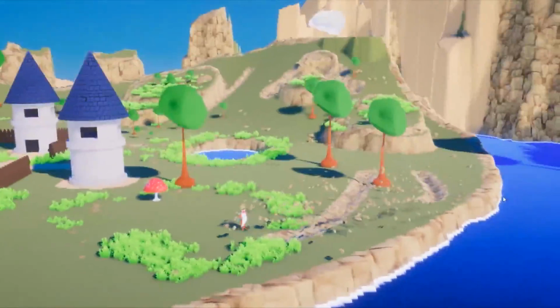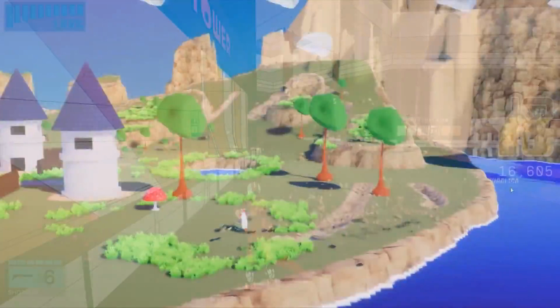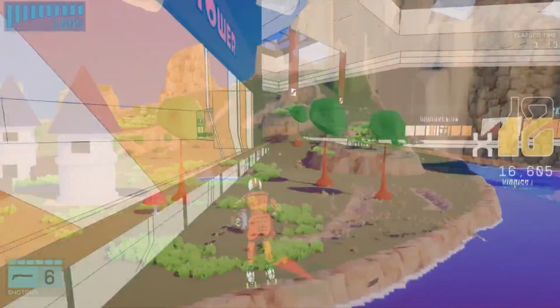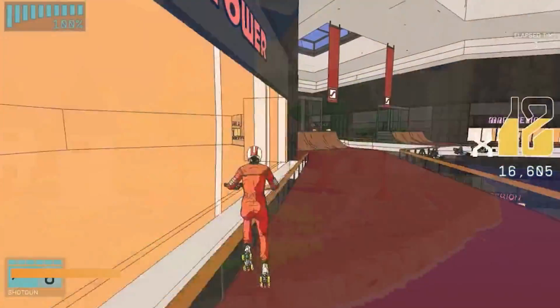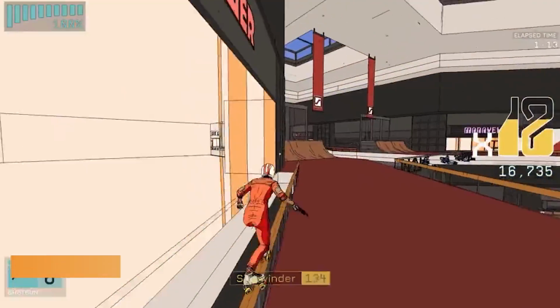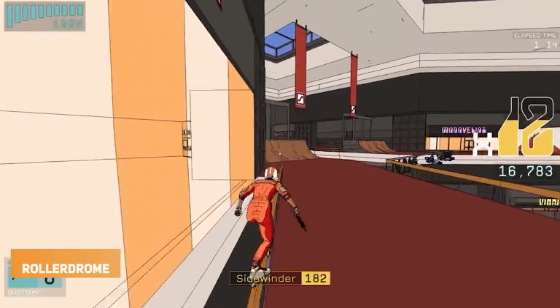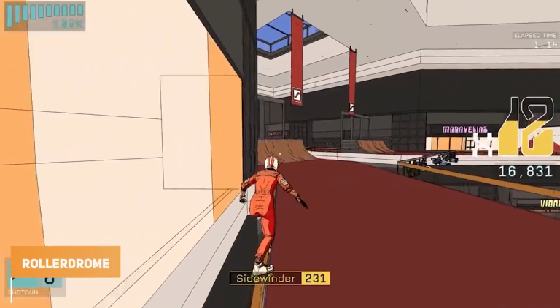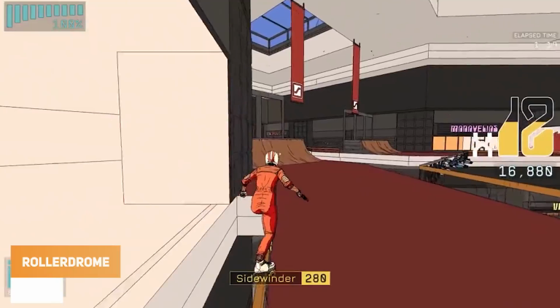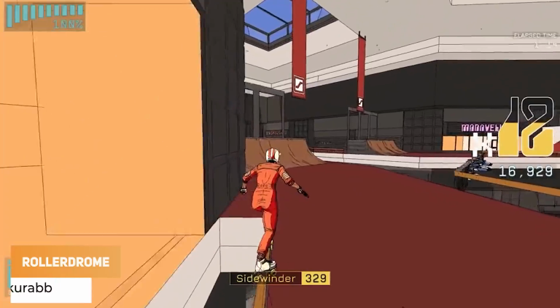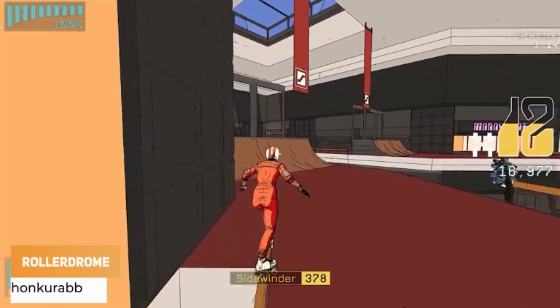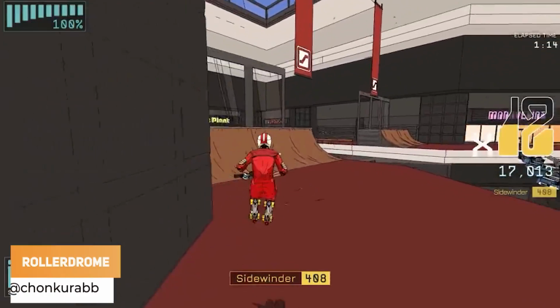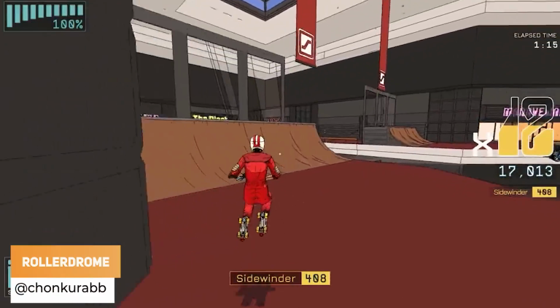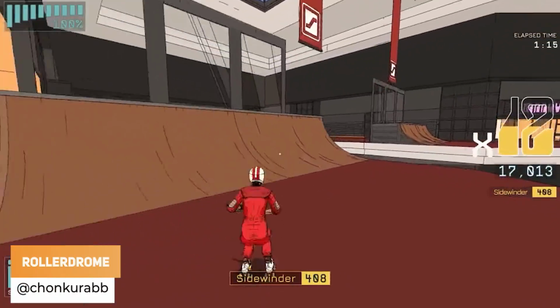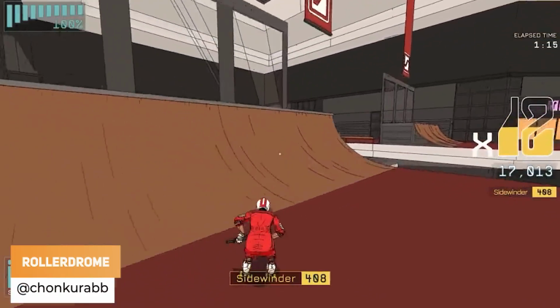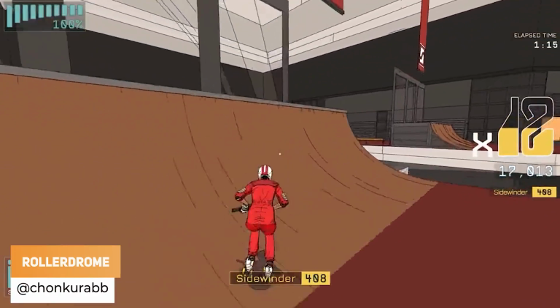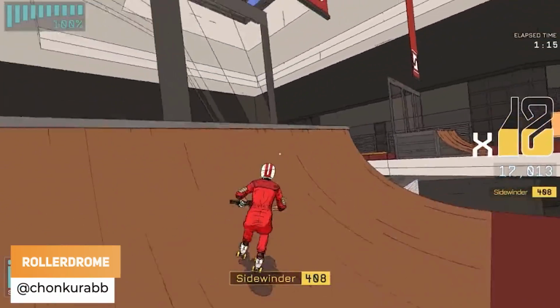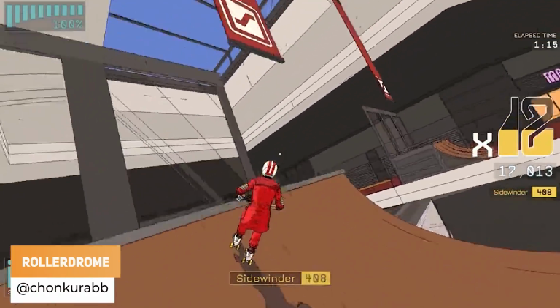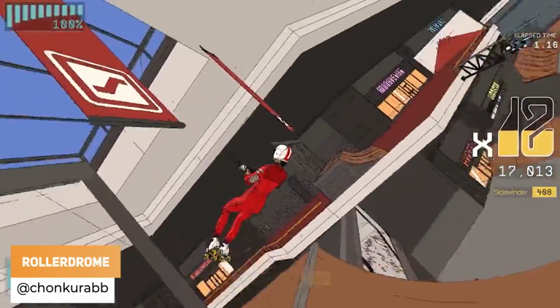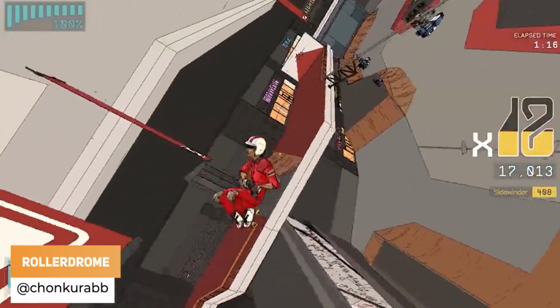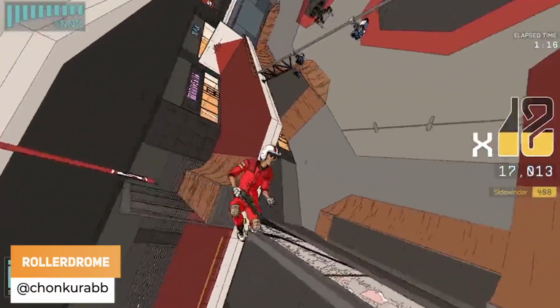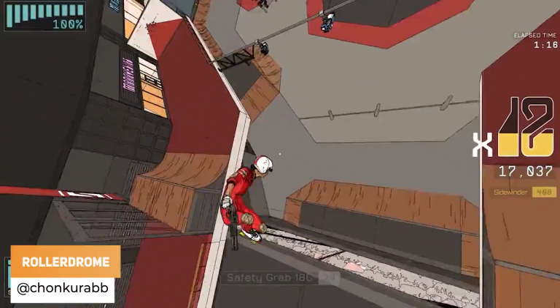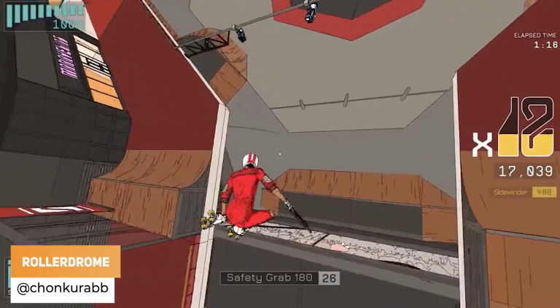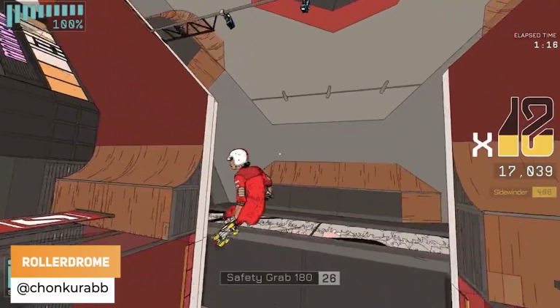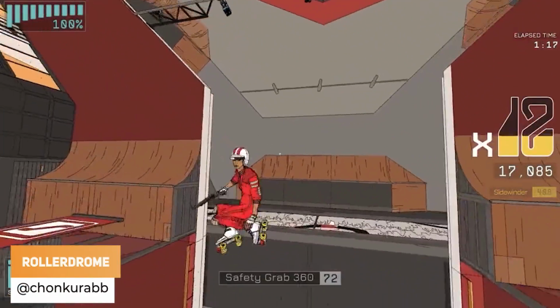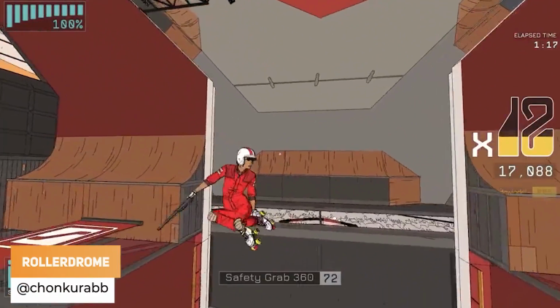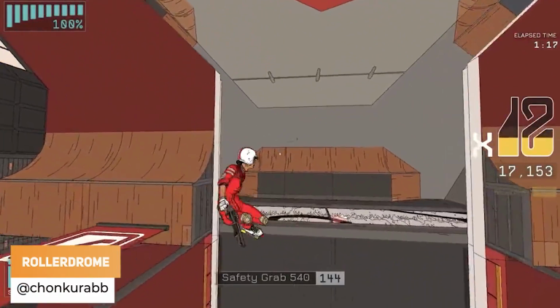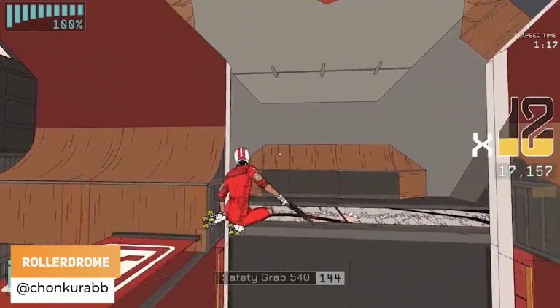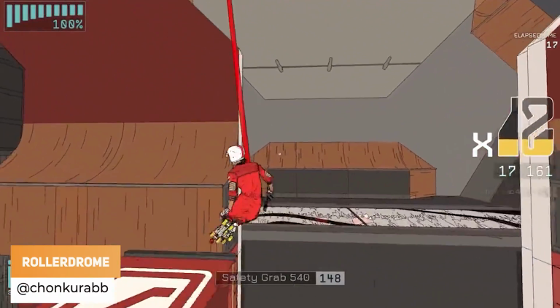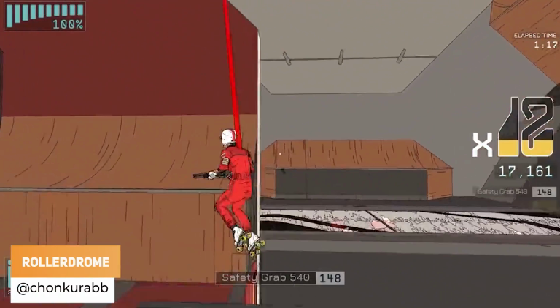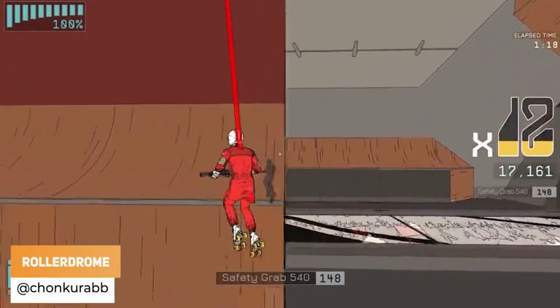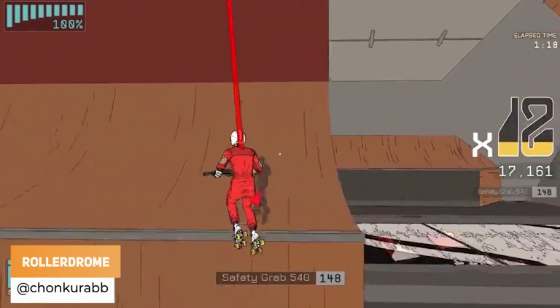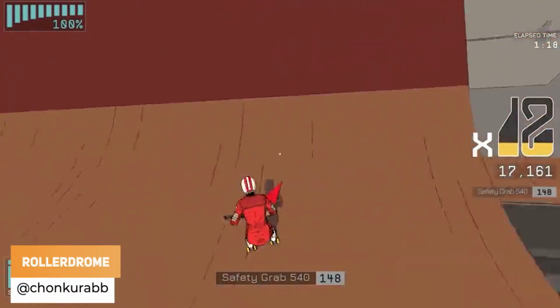Sladev has got 7 days until the launch of Rolodrome.